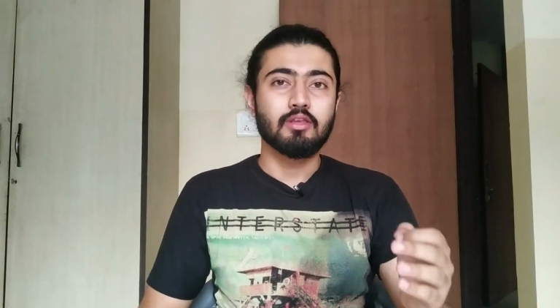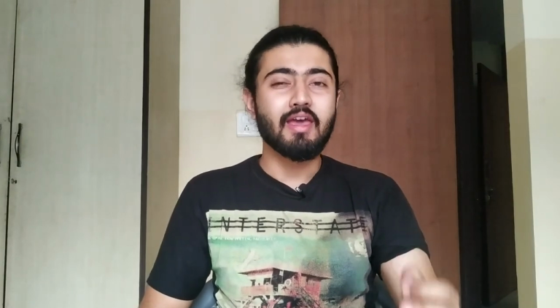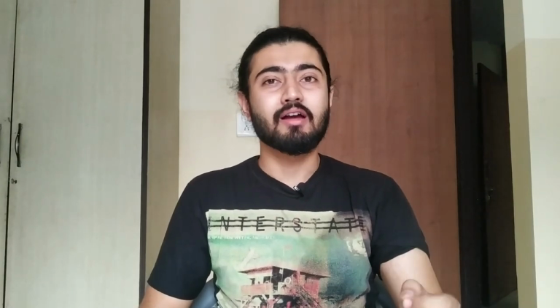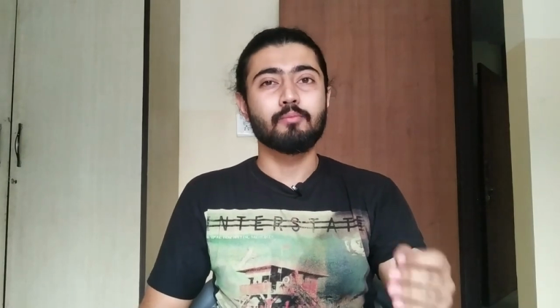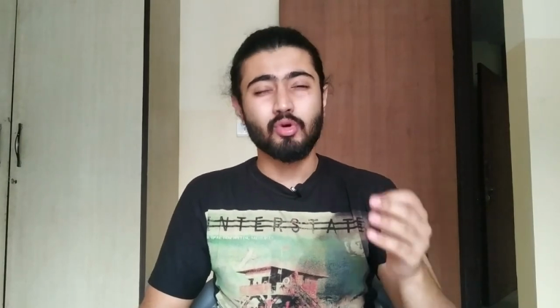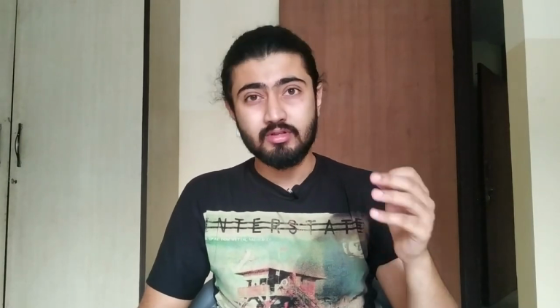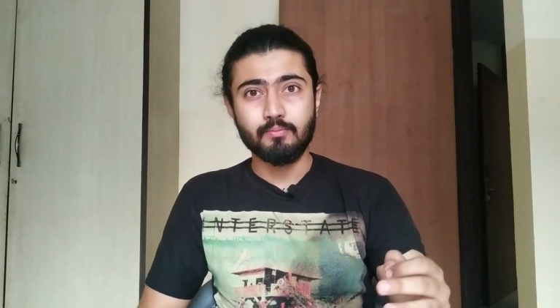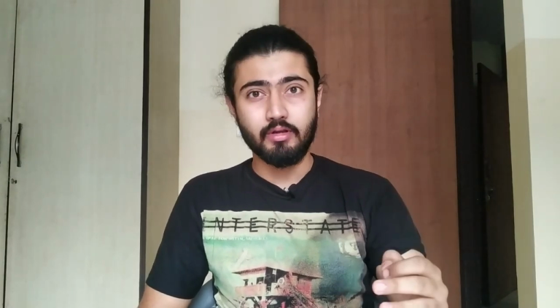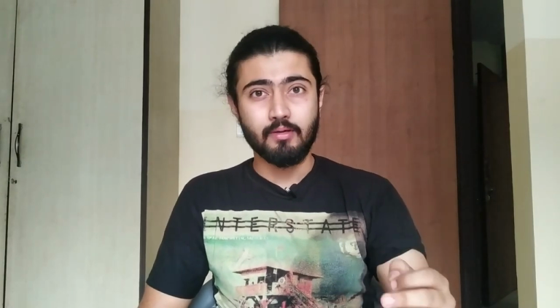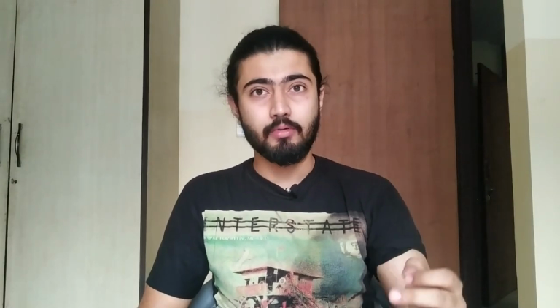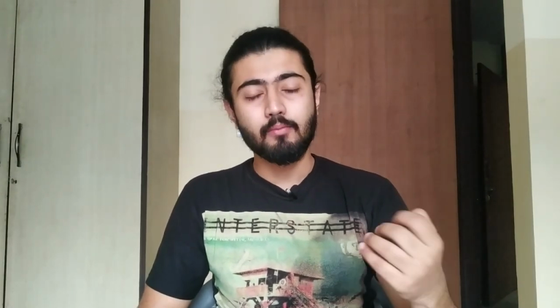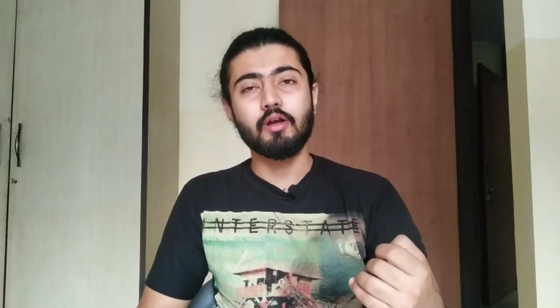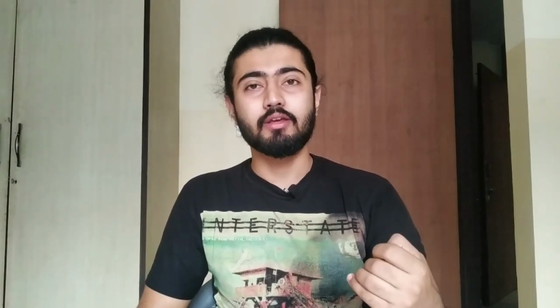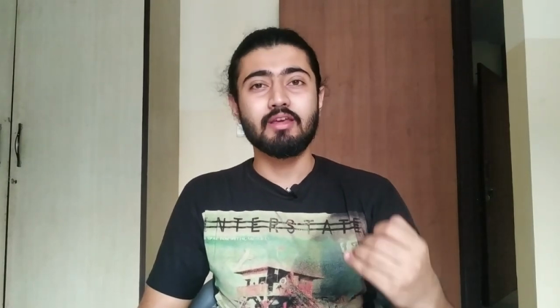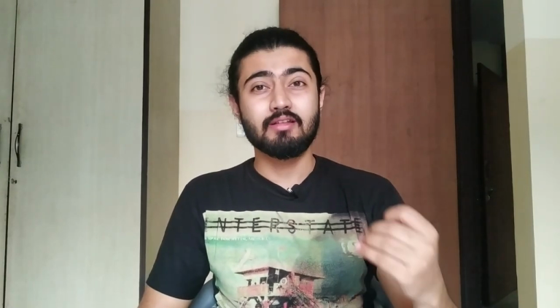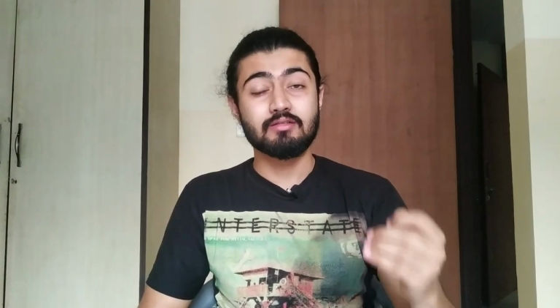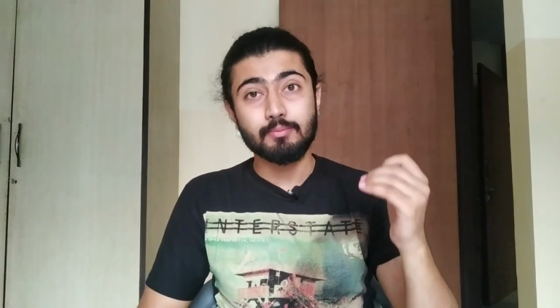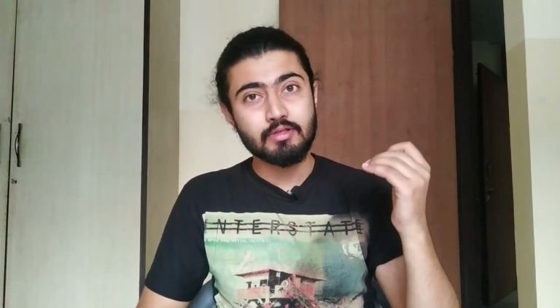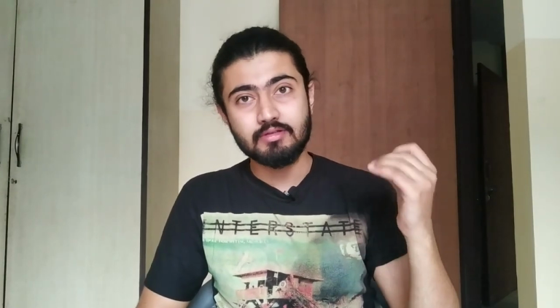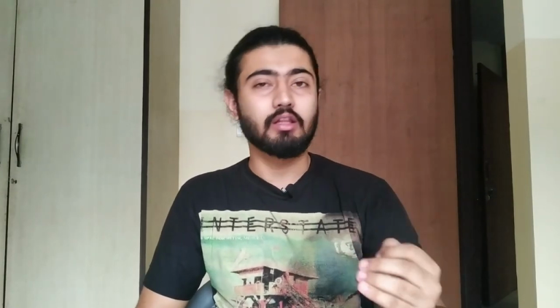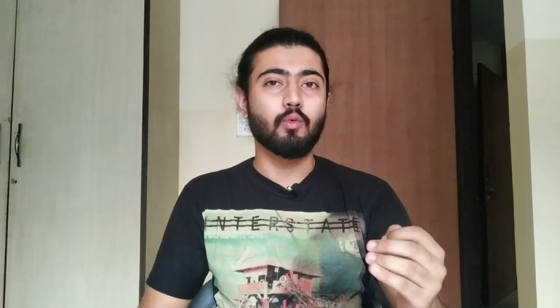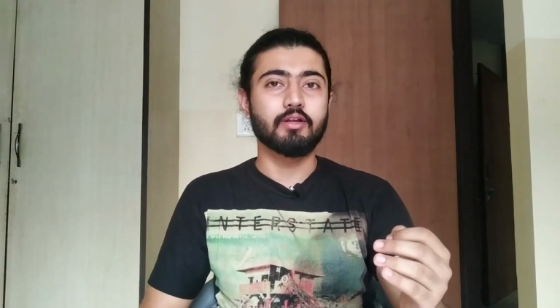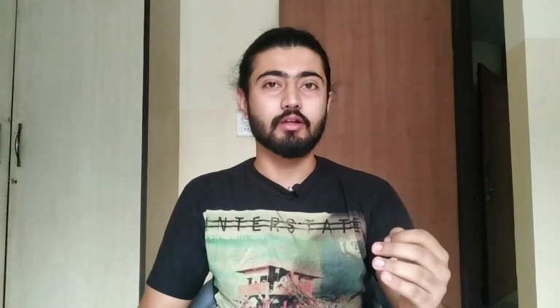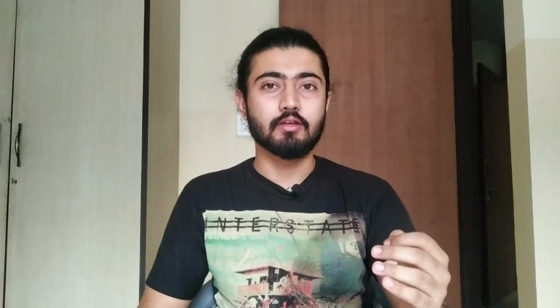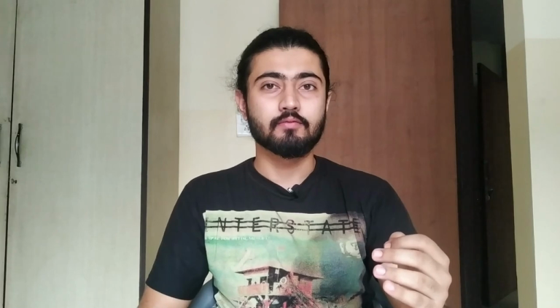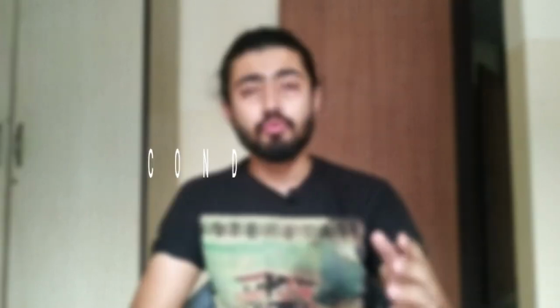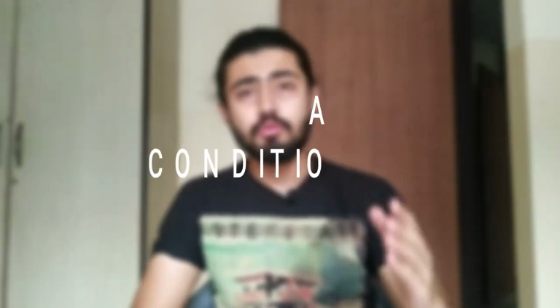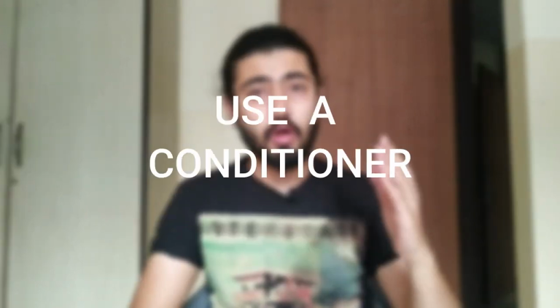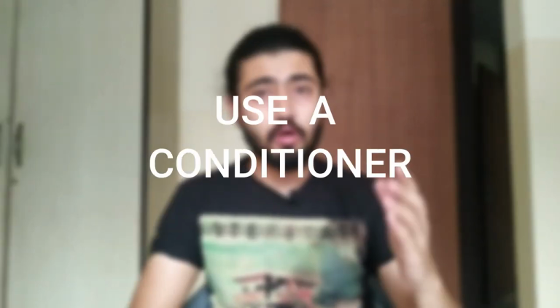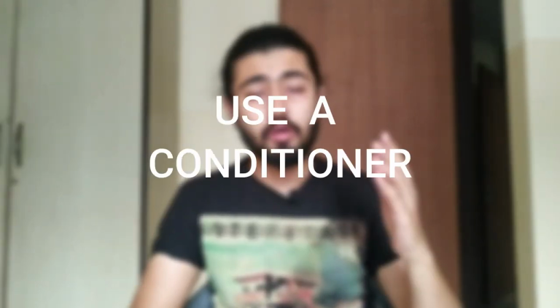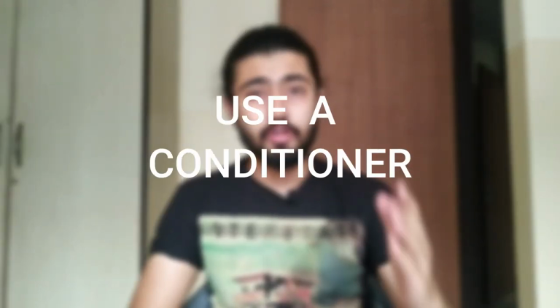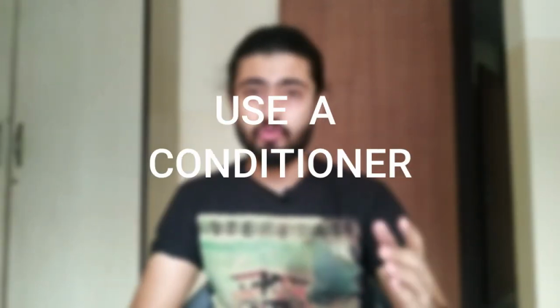So let's go to our next hack. This hack is very simple, but we avoid it all the time: use a conditioner.